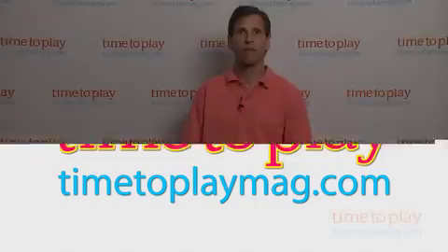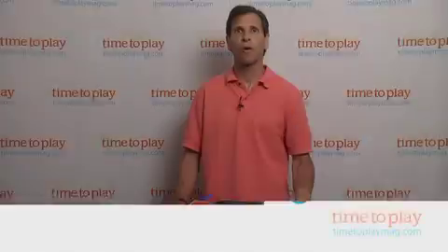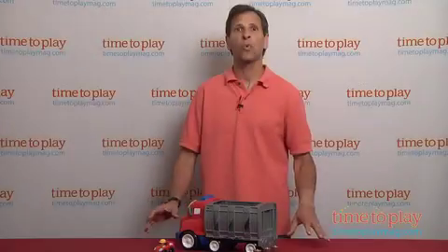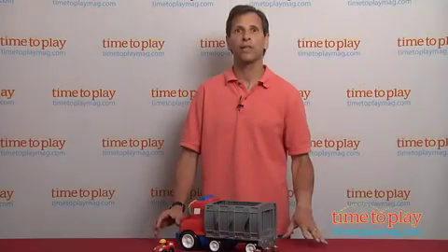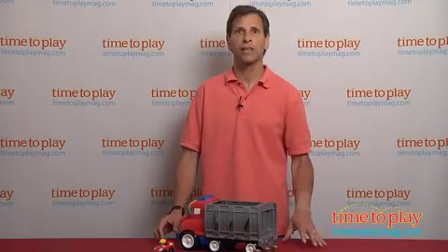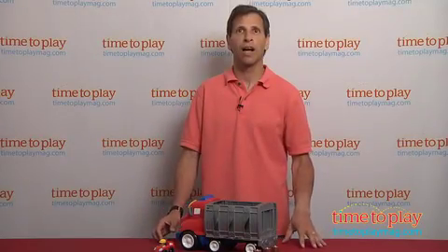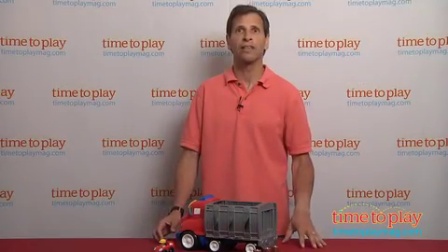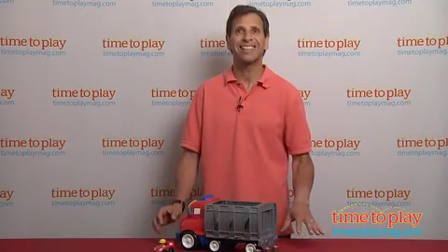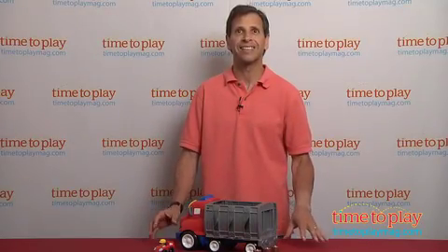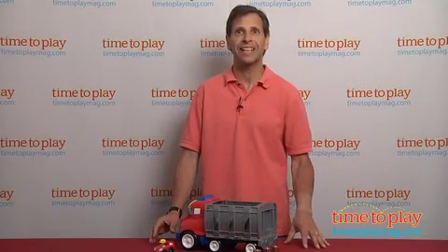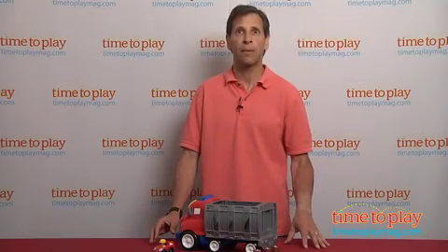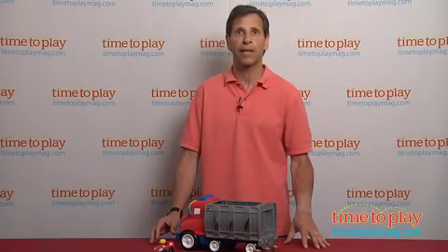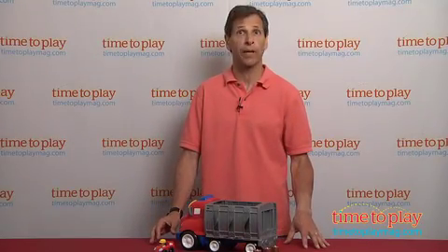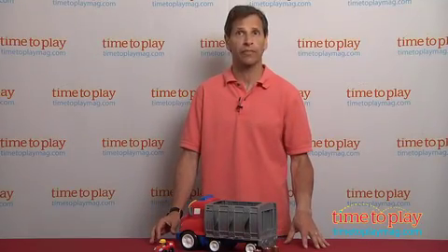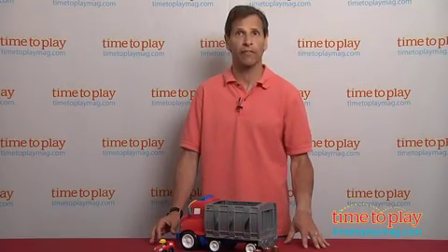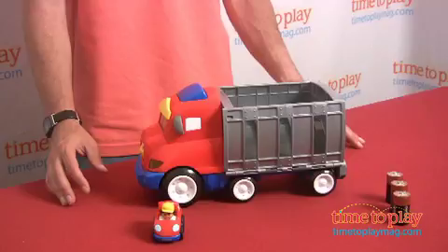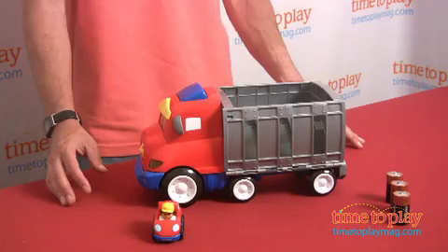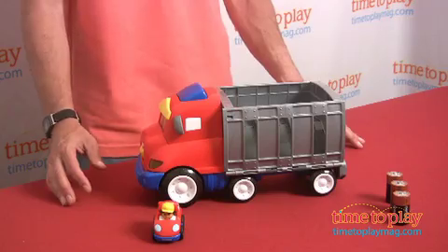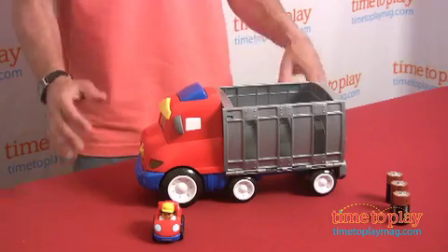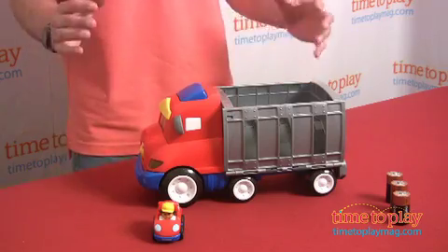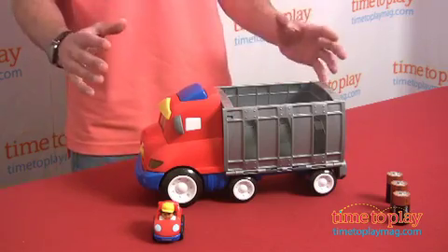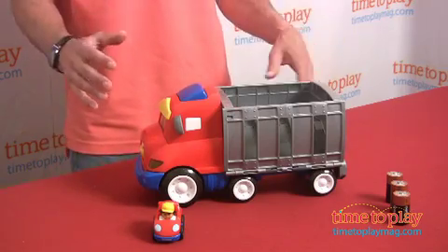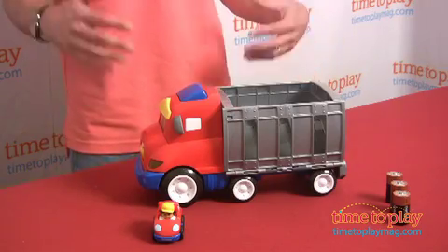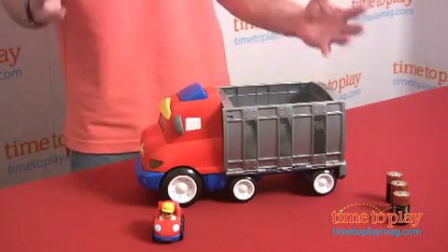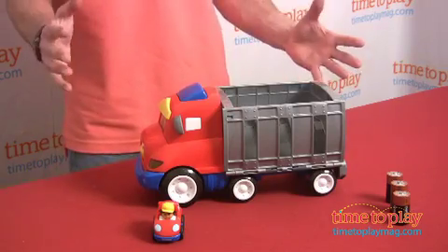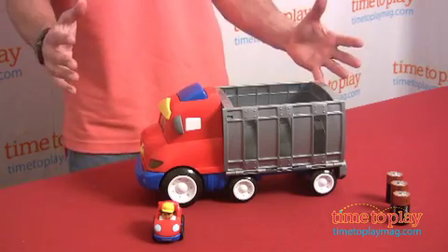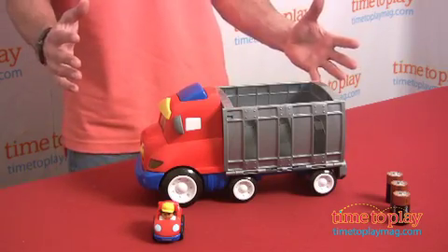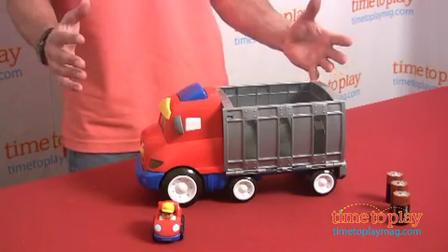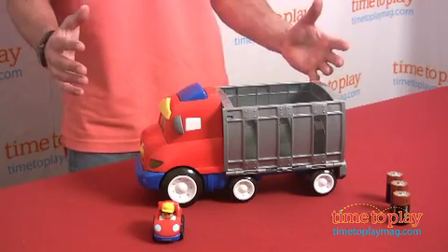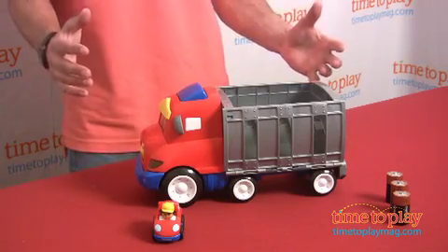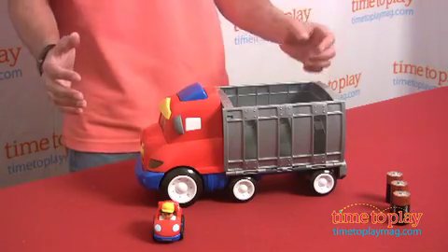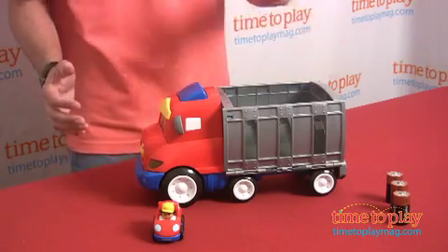From the Wheelies line, this is Zig the Big Rig from Fisher-Price. Big Rig makes over 50 different sounds and phrases.